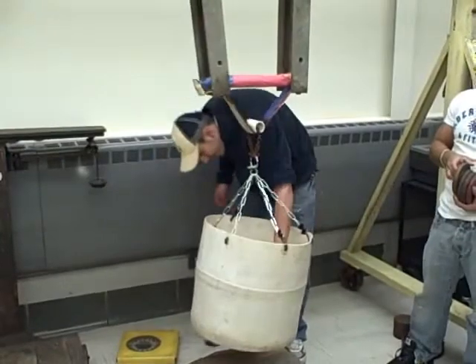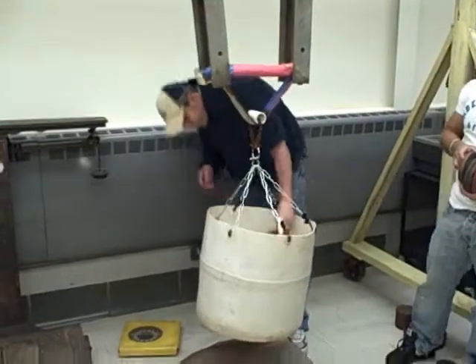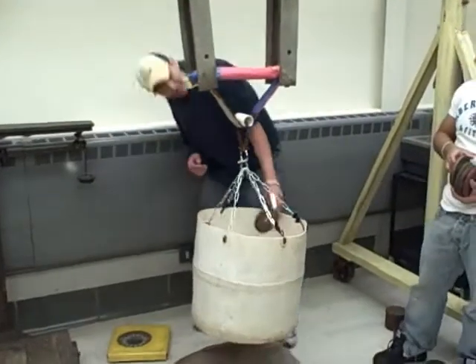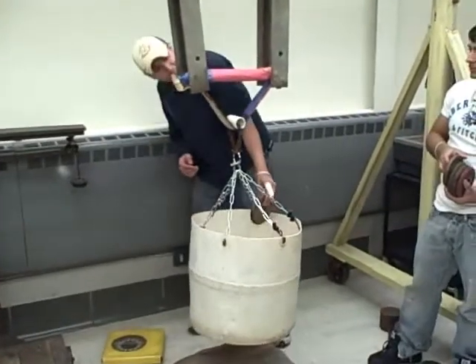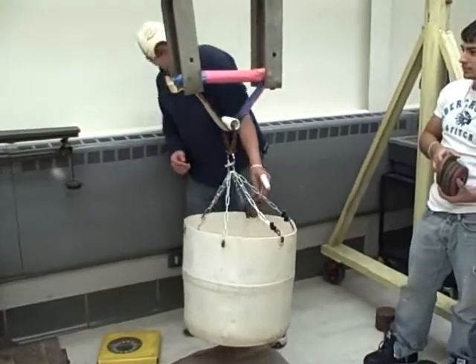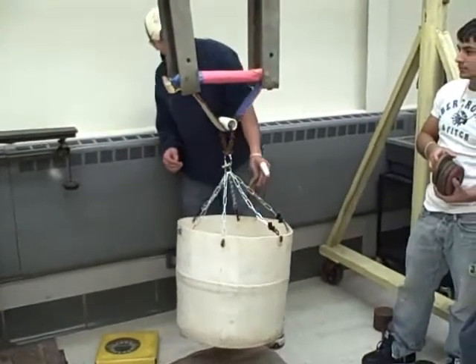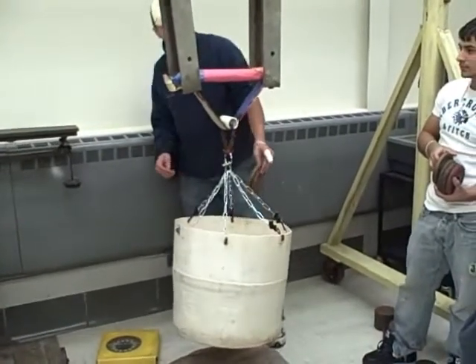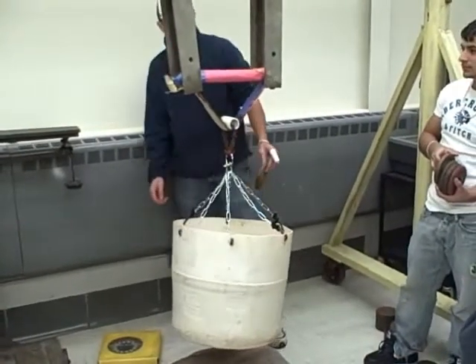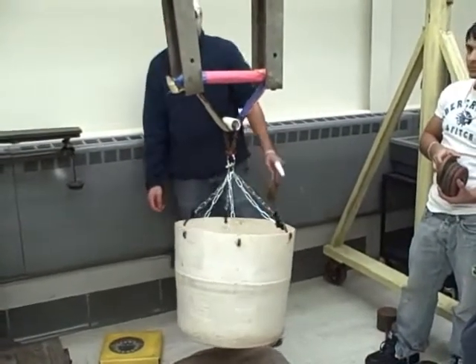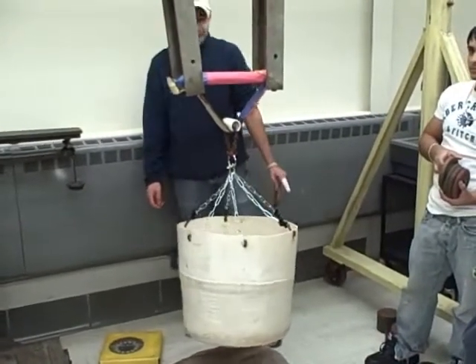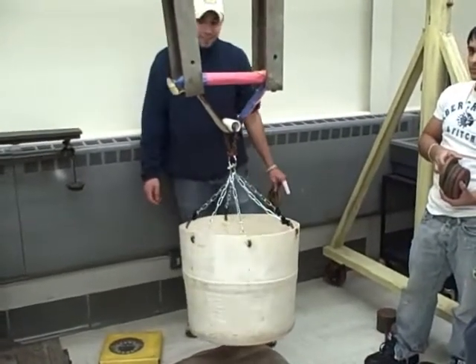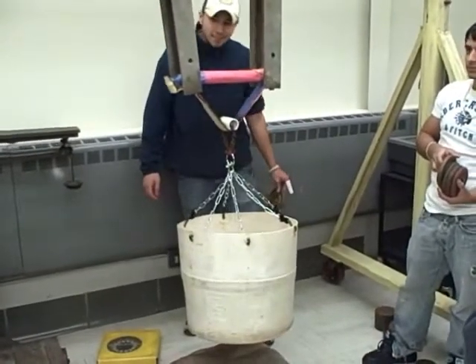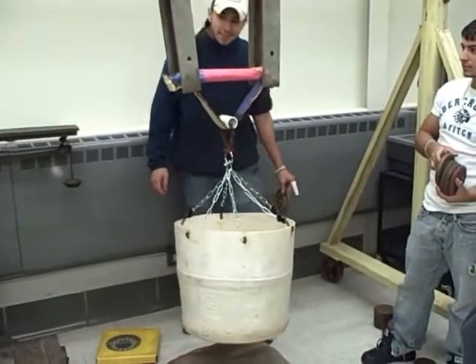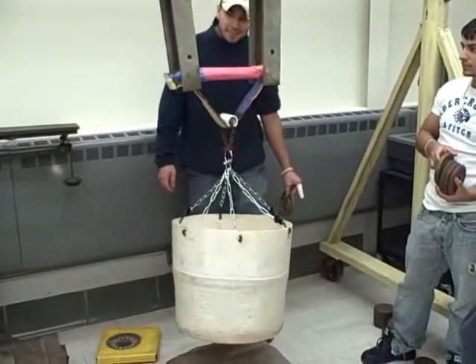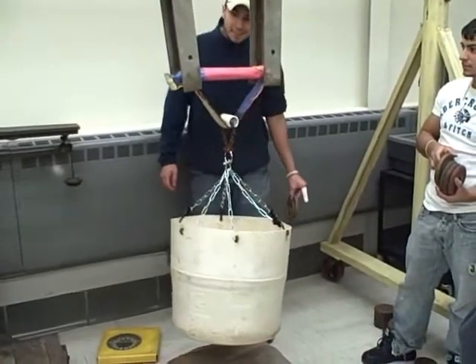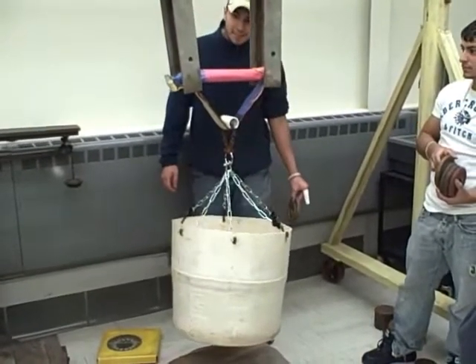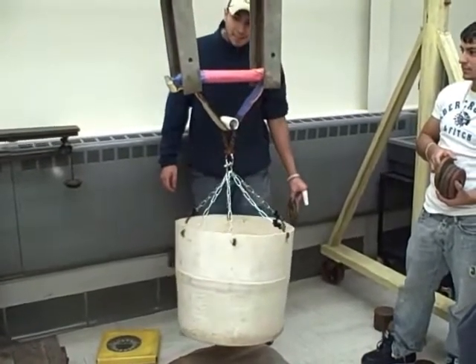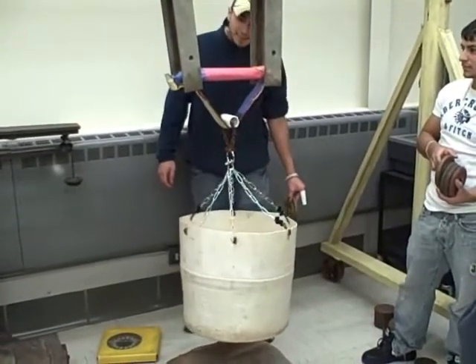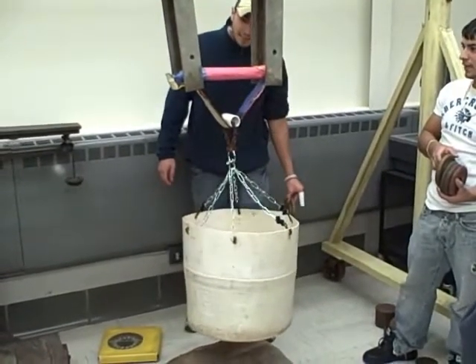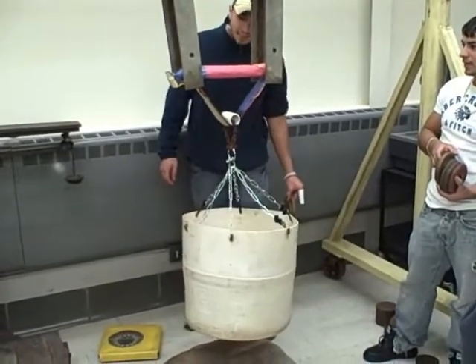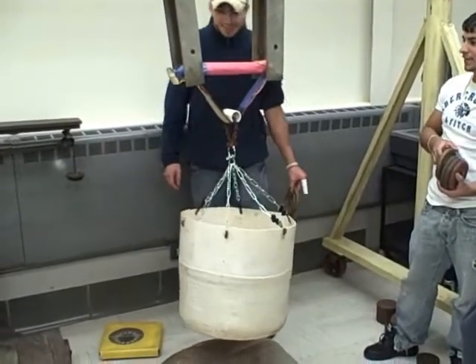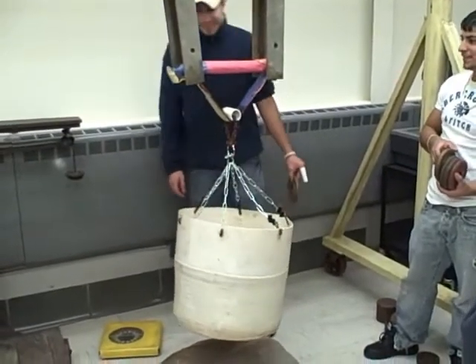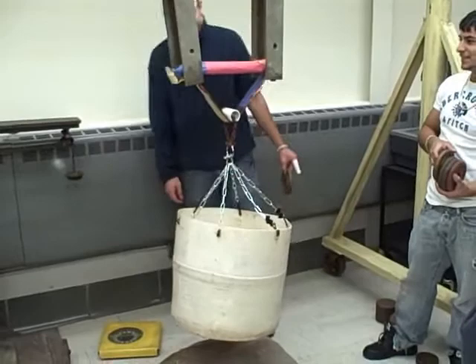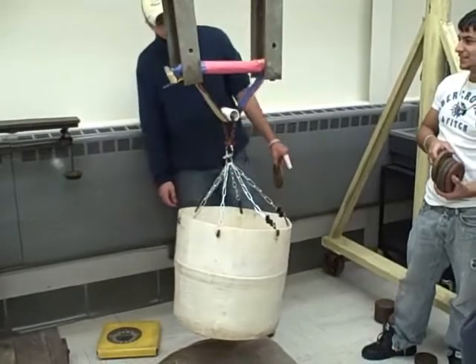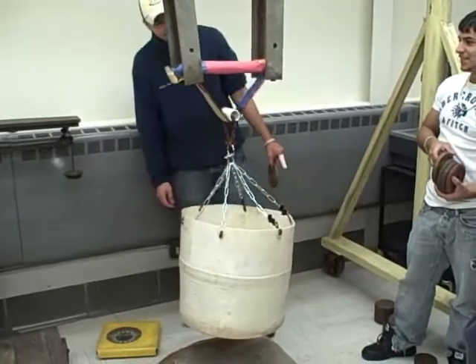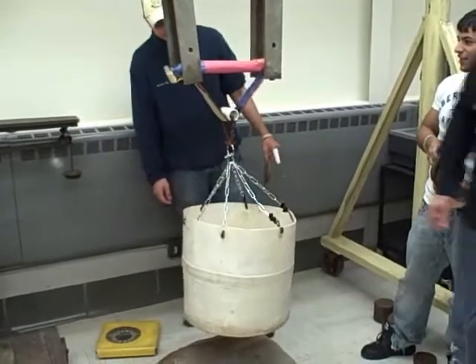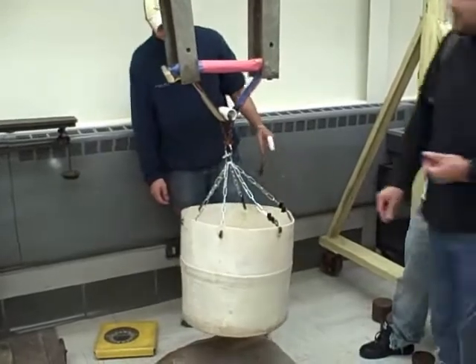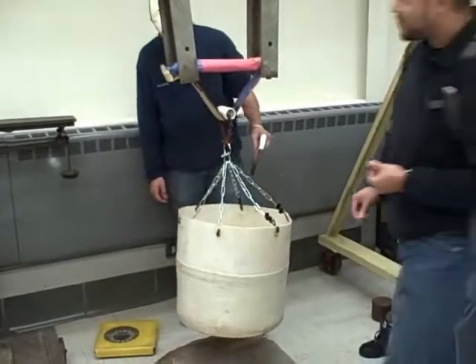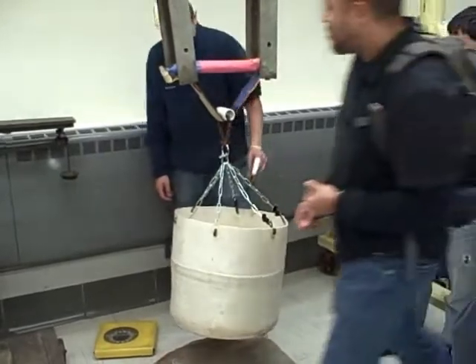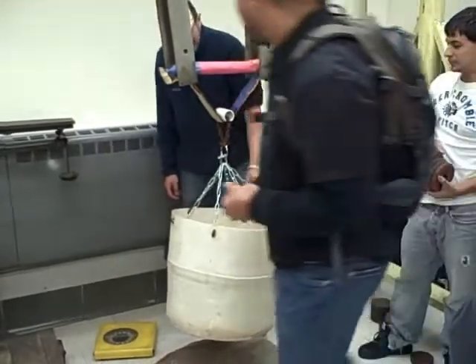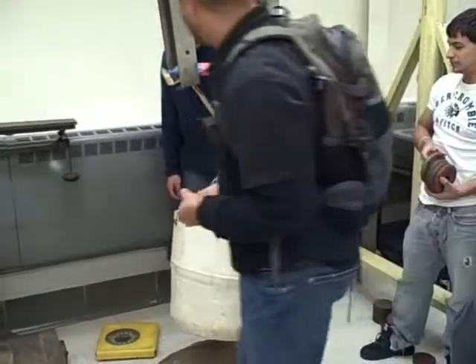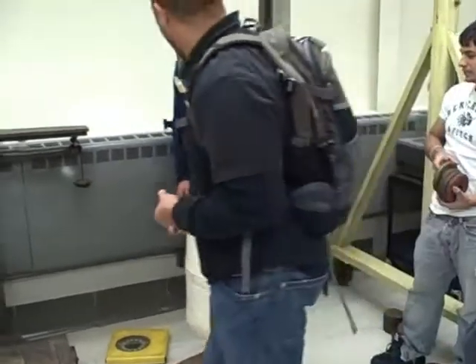Whoa! Wait, it's not down yet though. It's not down, it's not down. Keep going. Keep going.